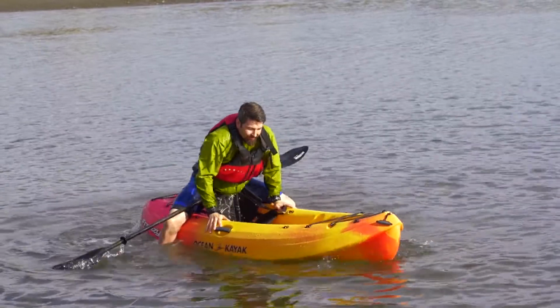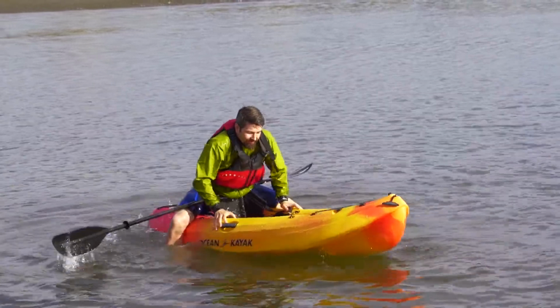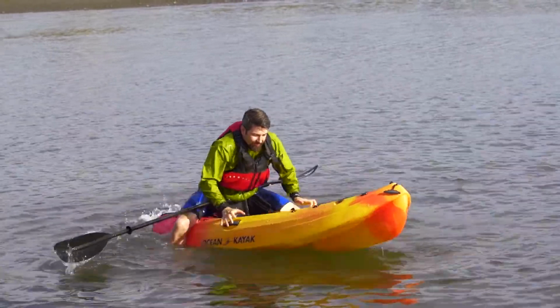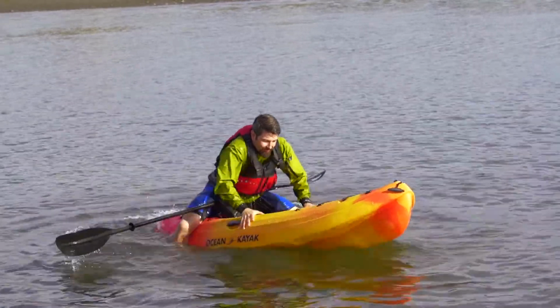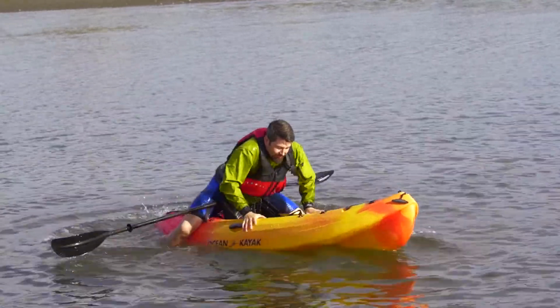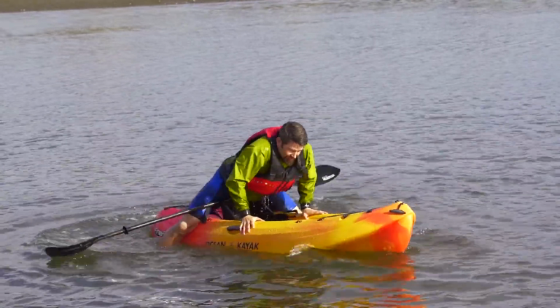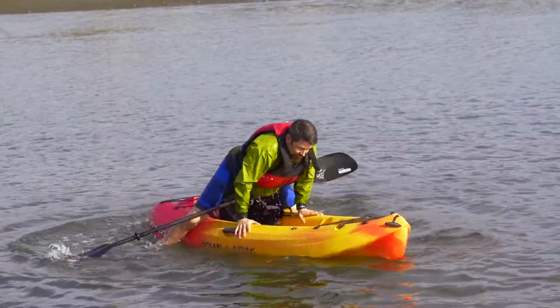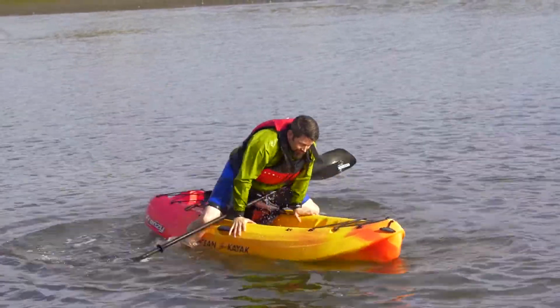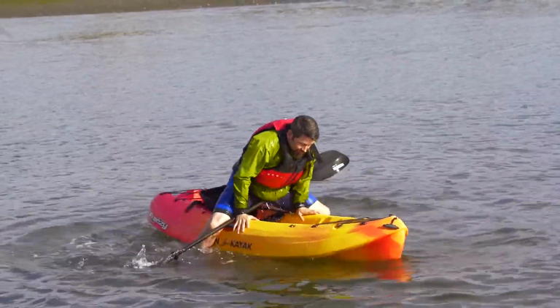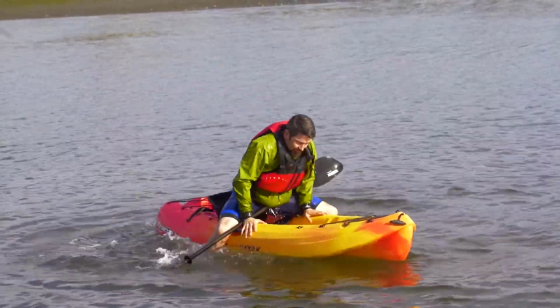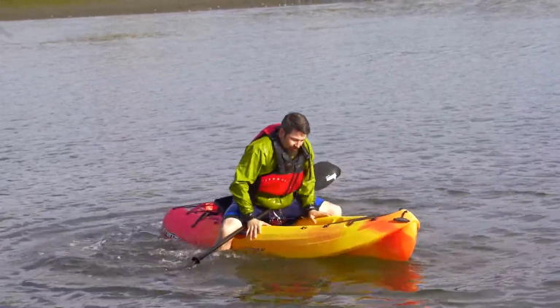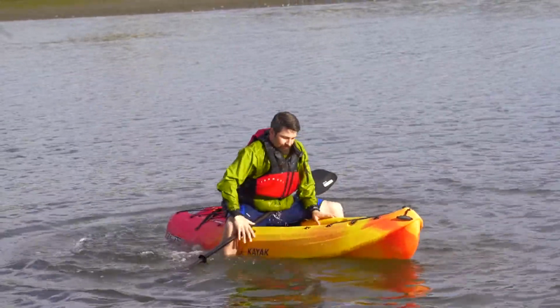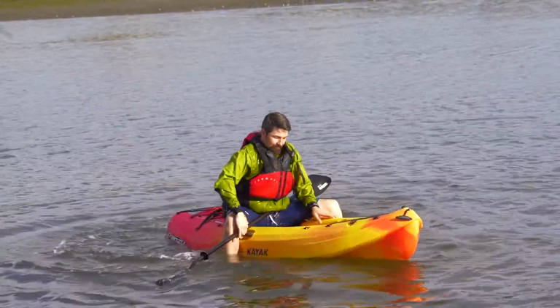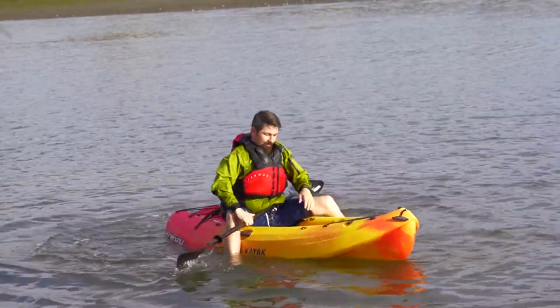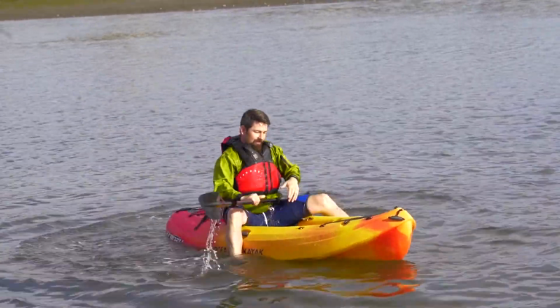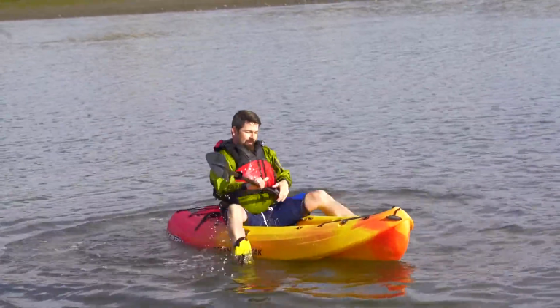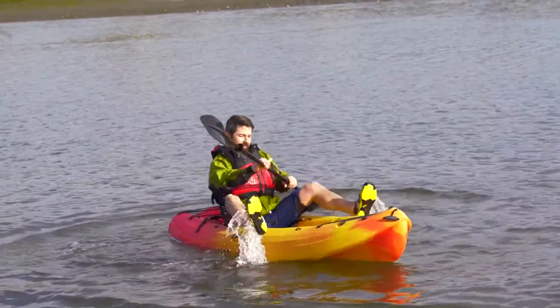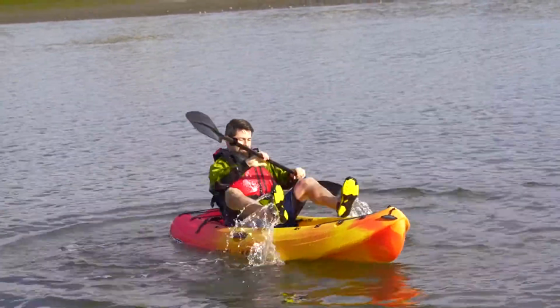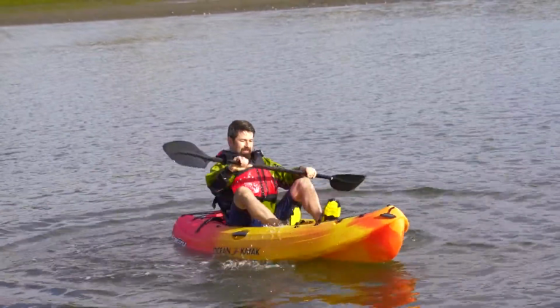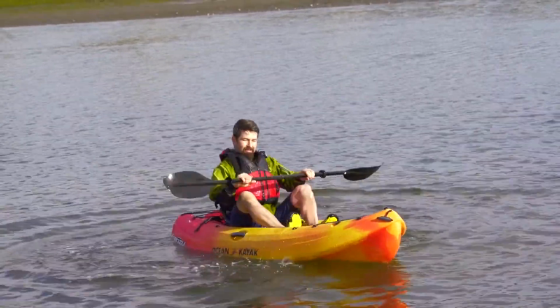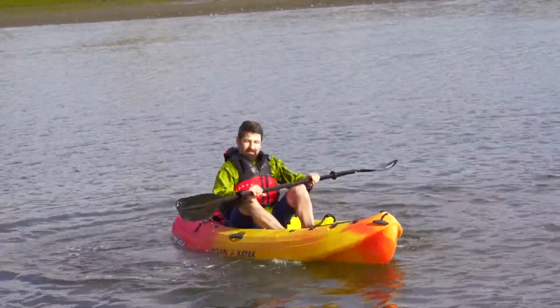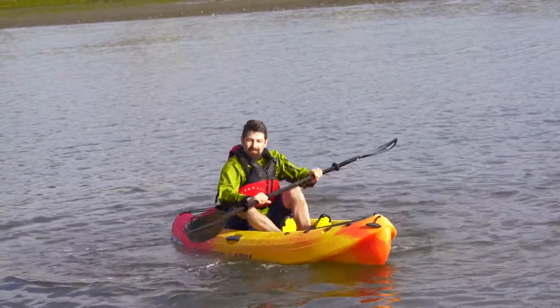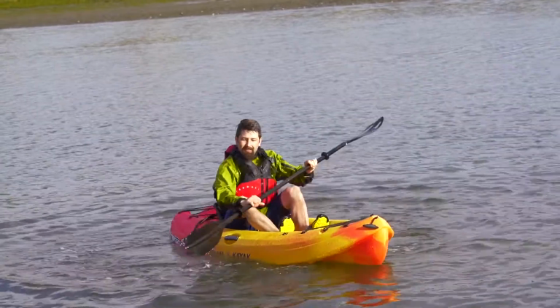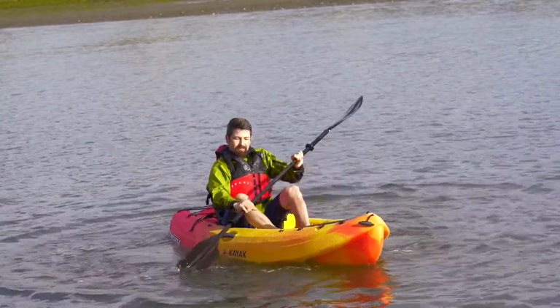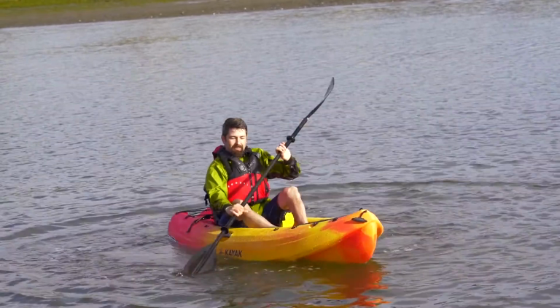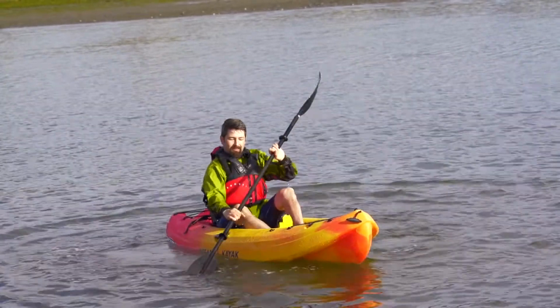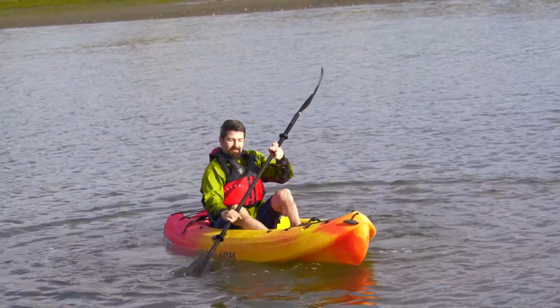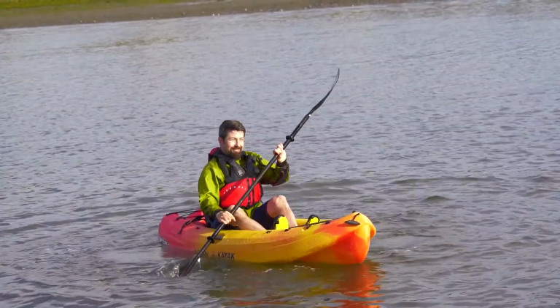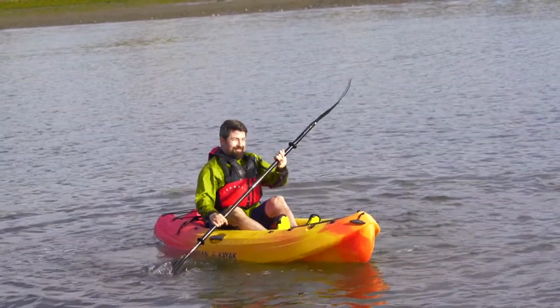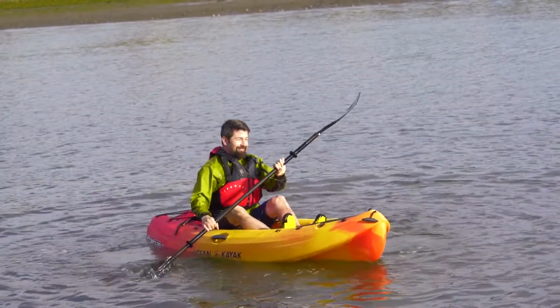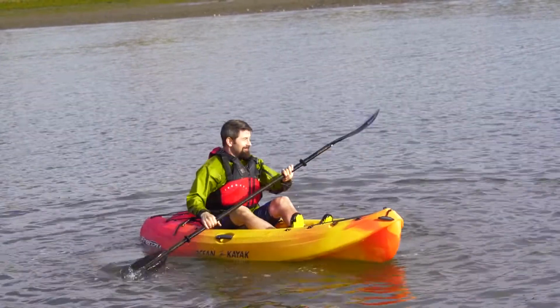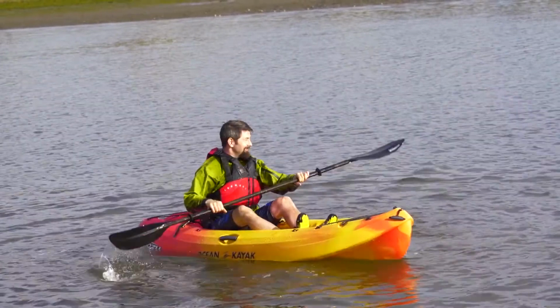Once you reach the cockpit, sit up straddling the boat and swing your legs through the water until you can sit low in the seat and pull your feet on top.